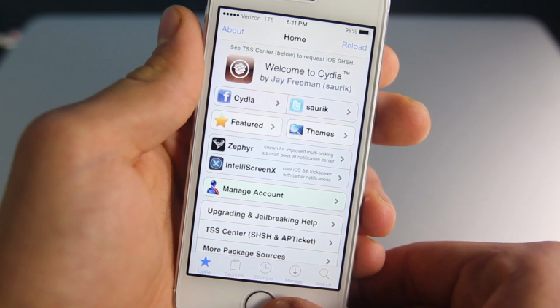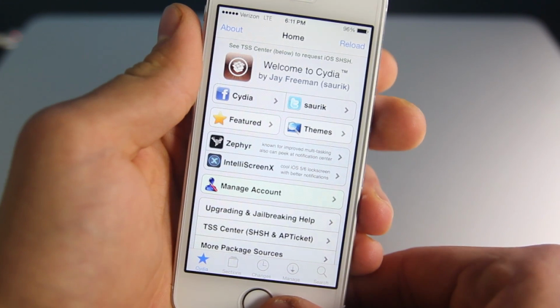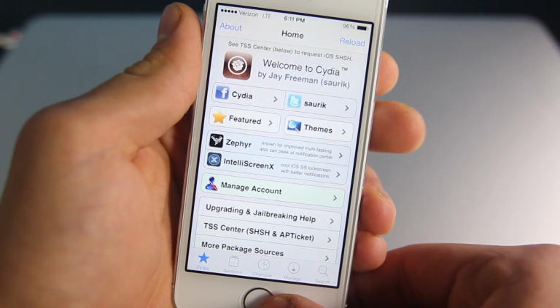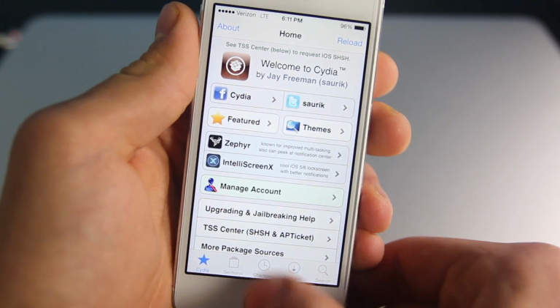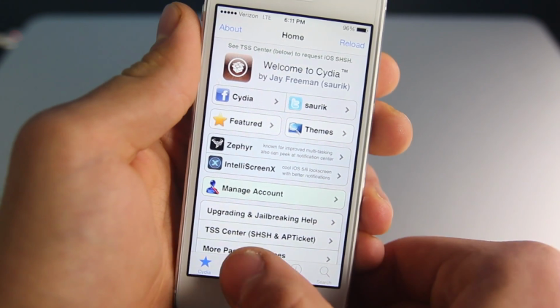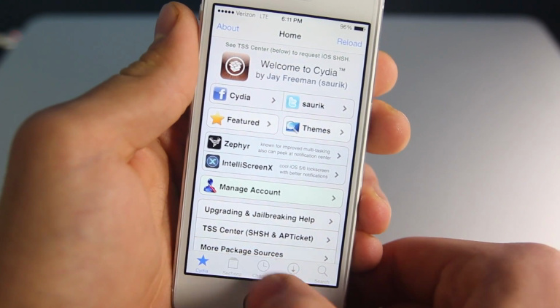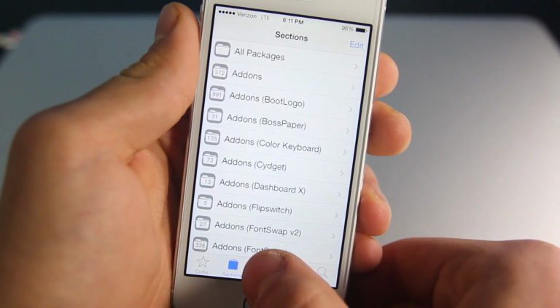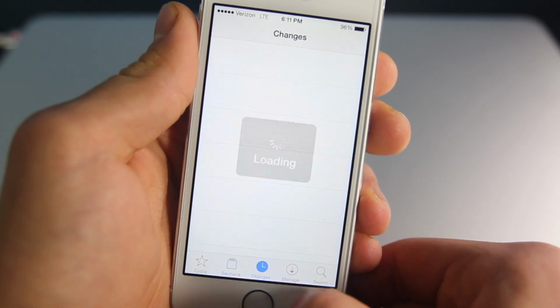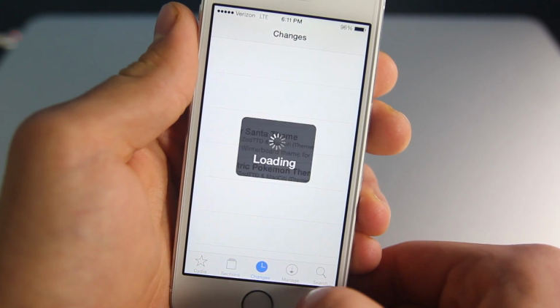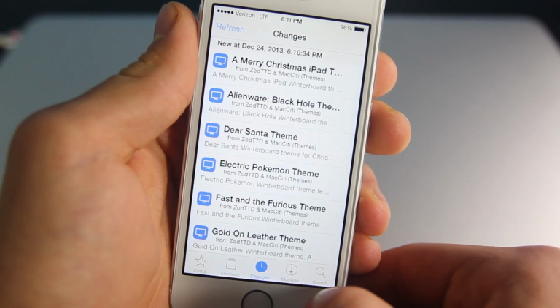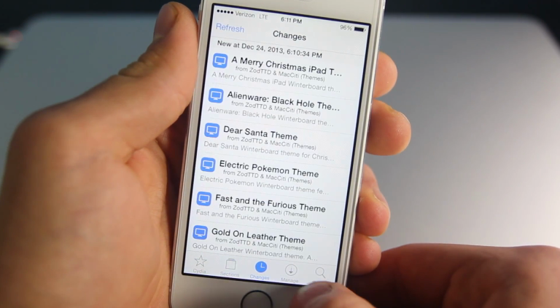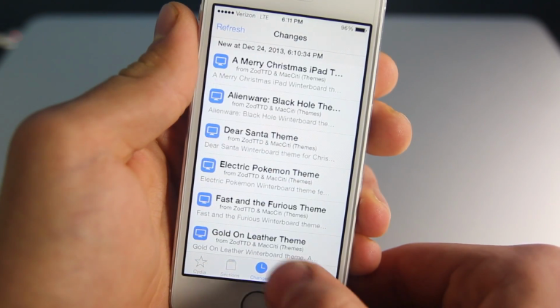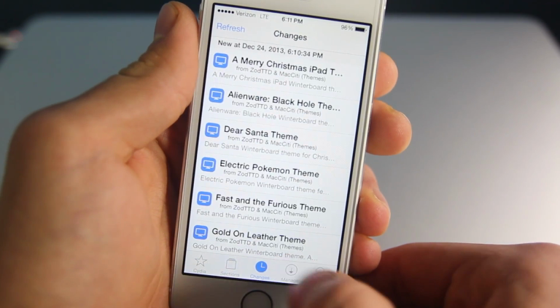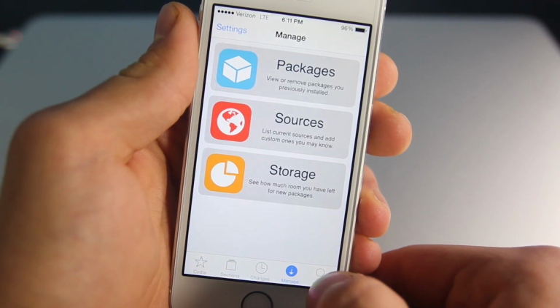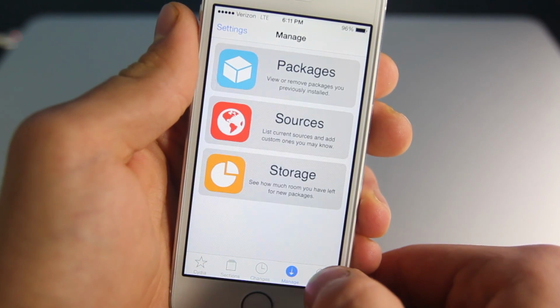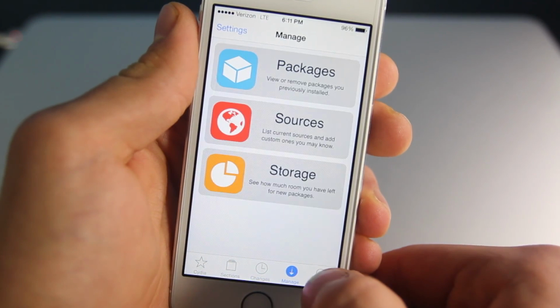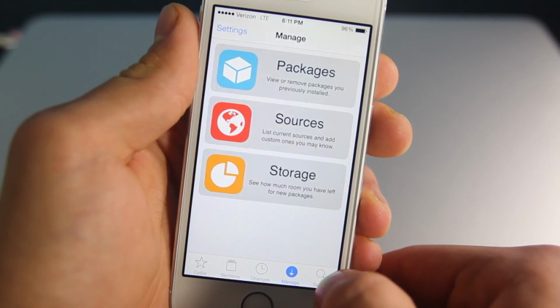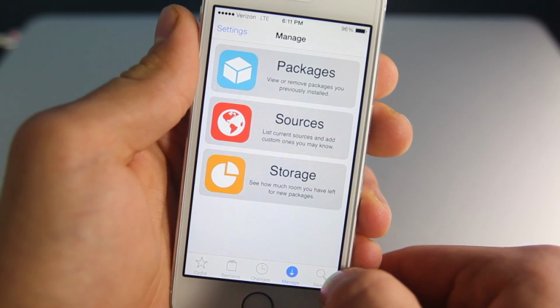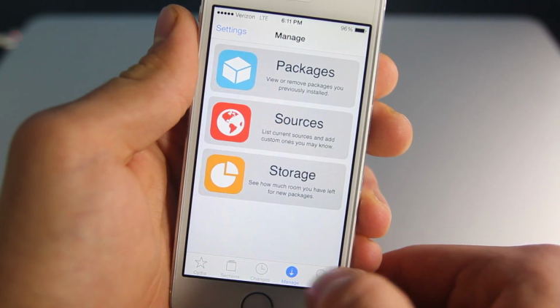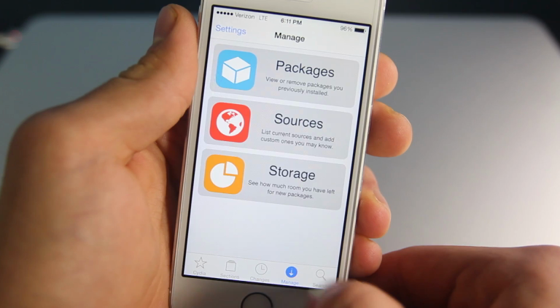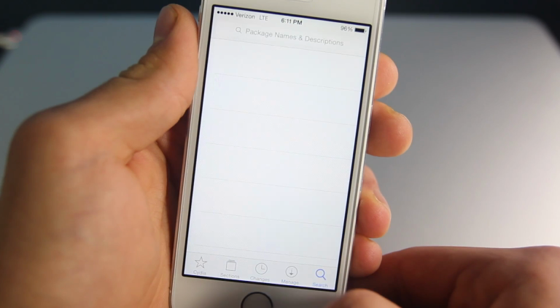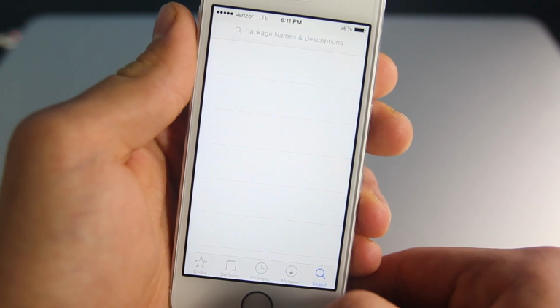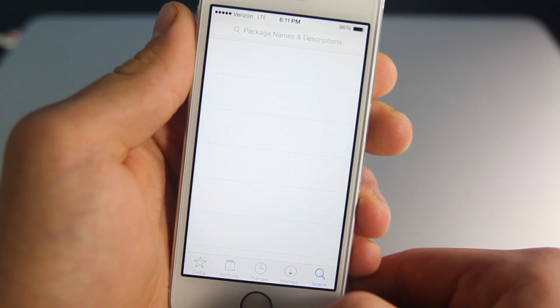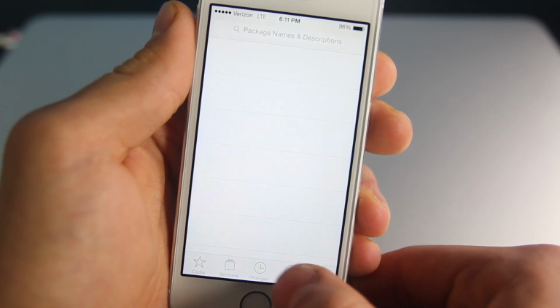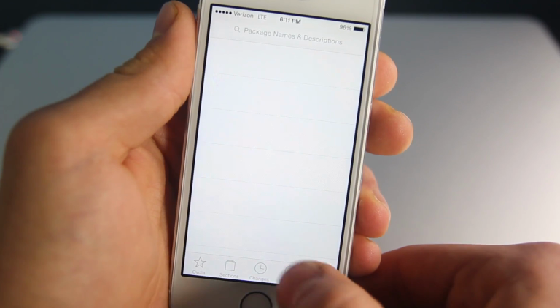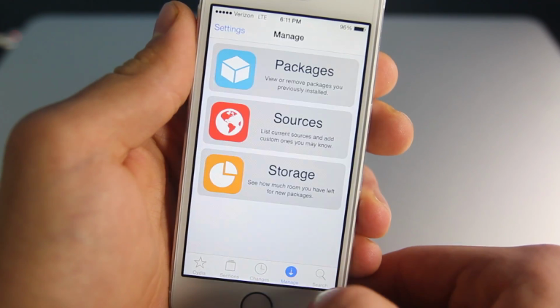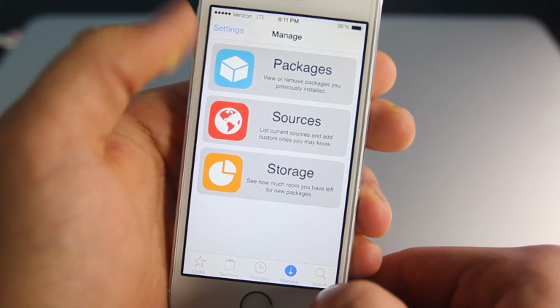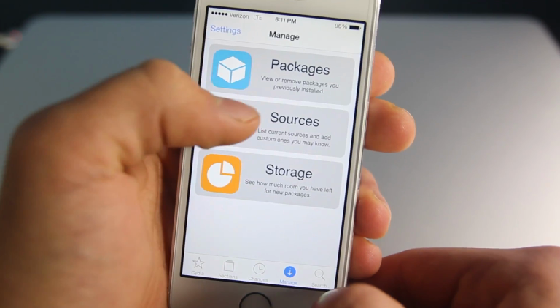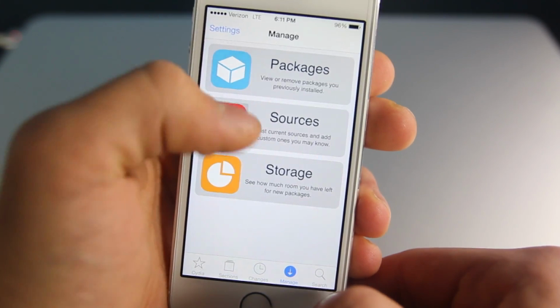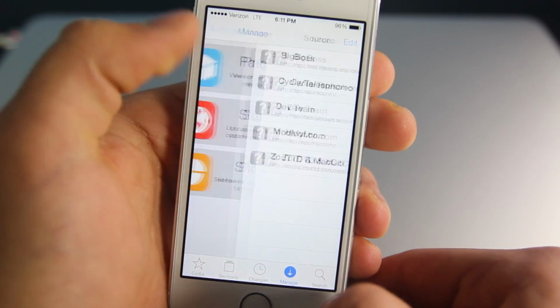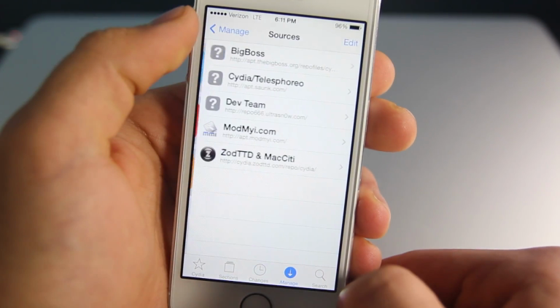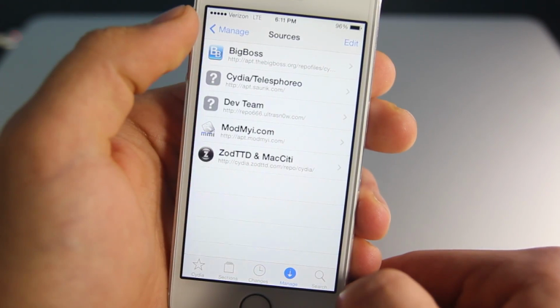This update is pretty extensive. If you go into the many areas of Cydia, you will notice that there's a lot of new icons, and just the general look is more pleasing.